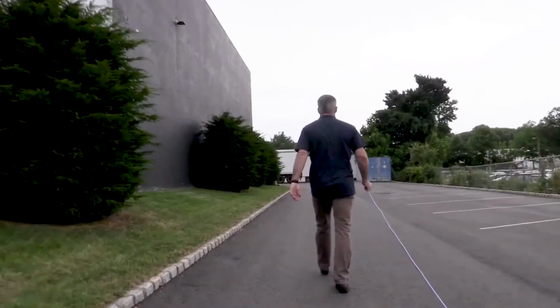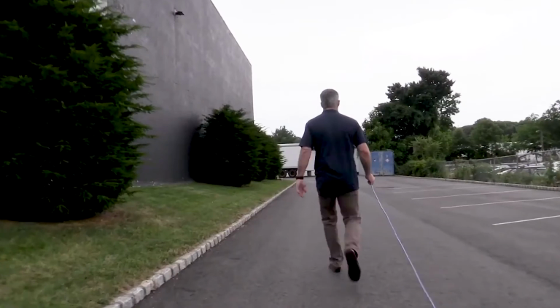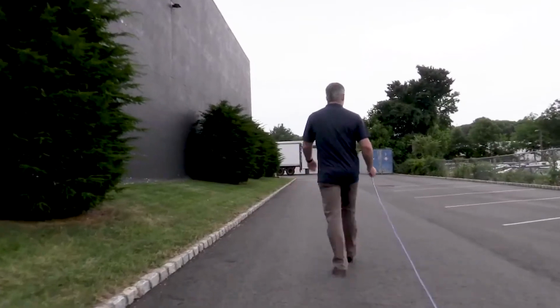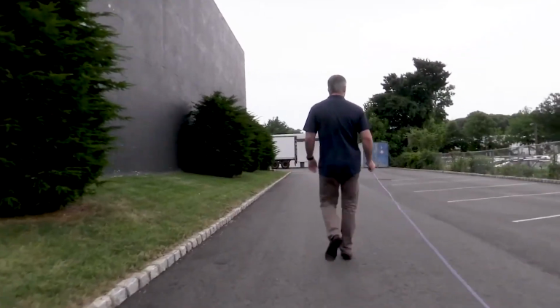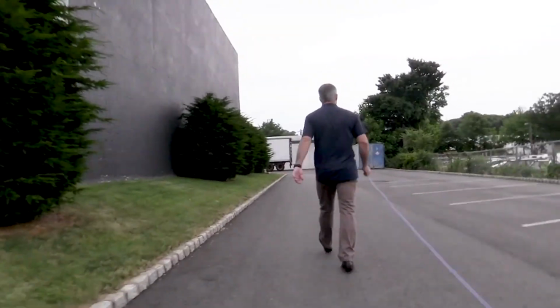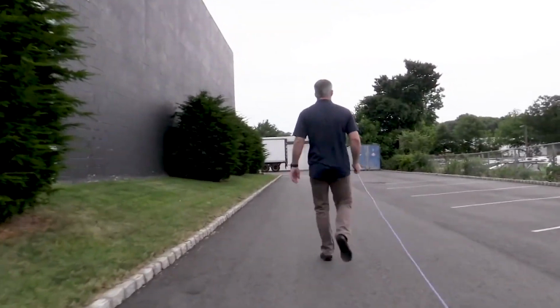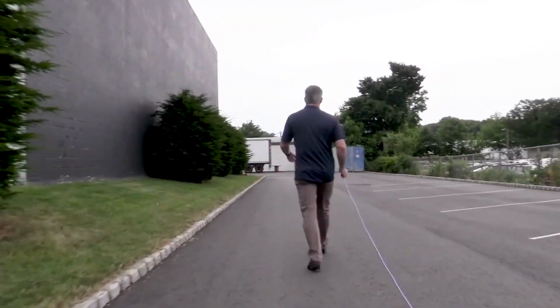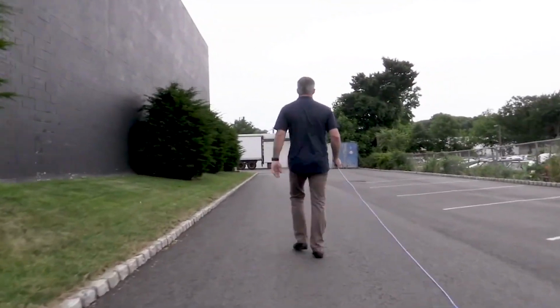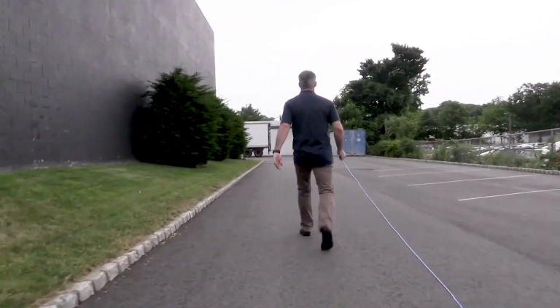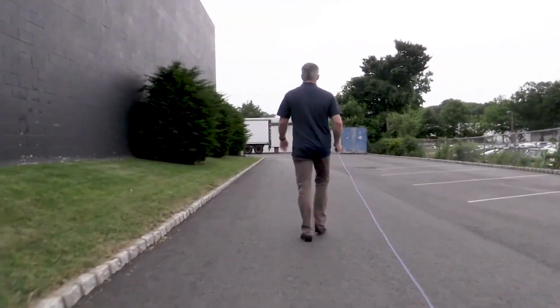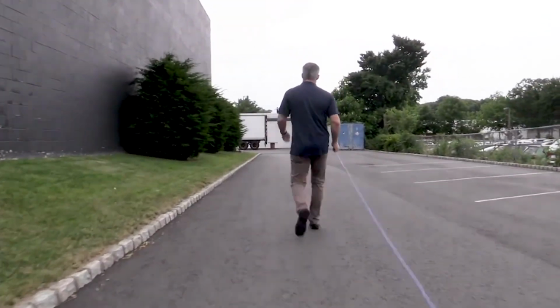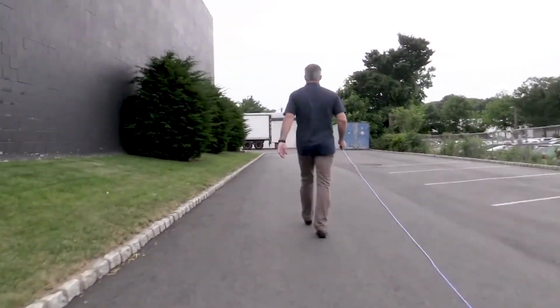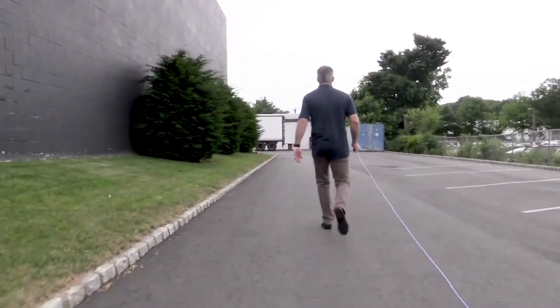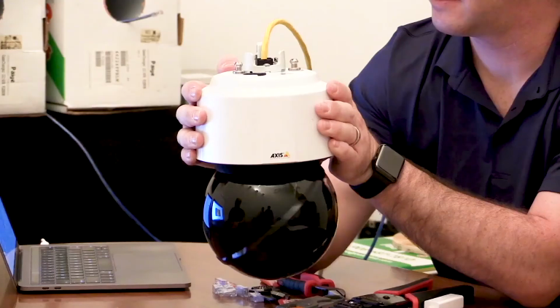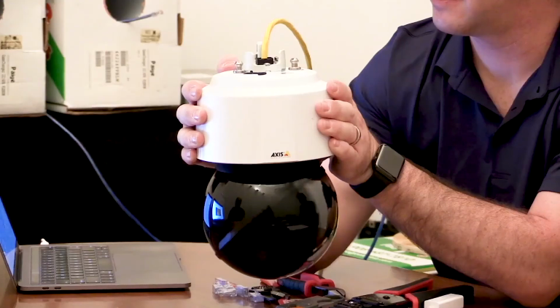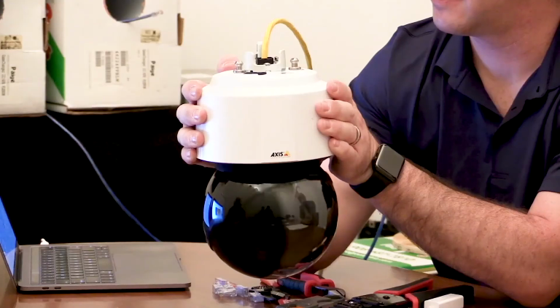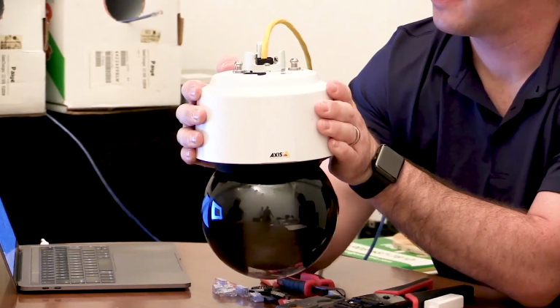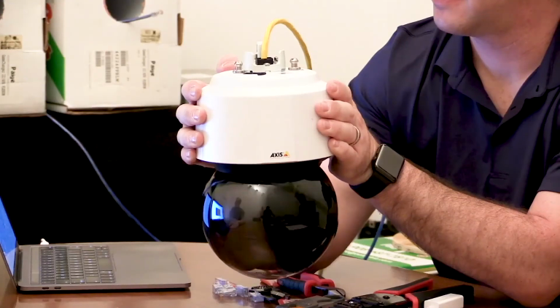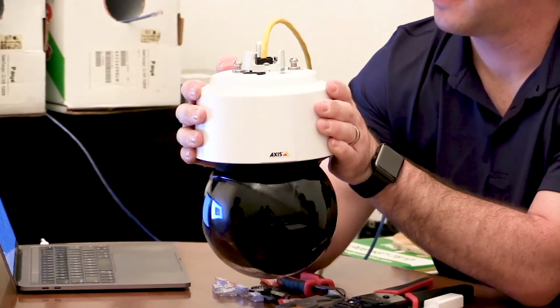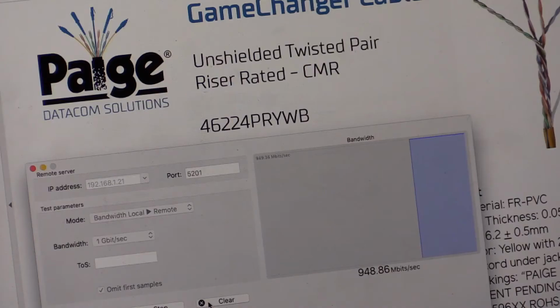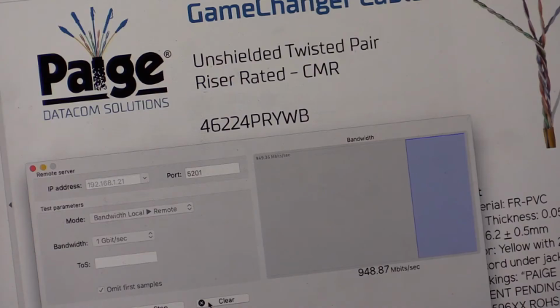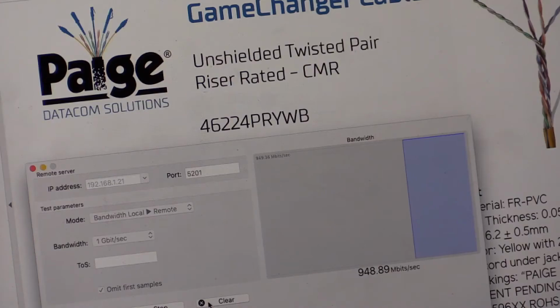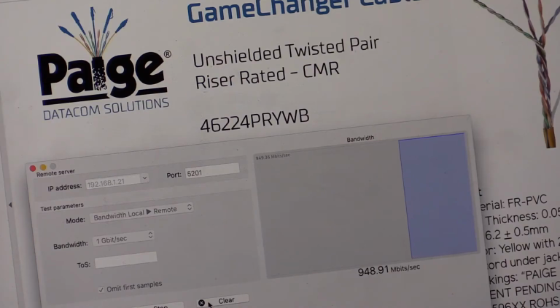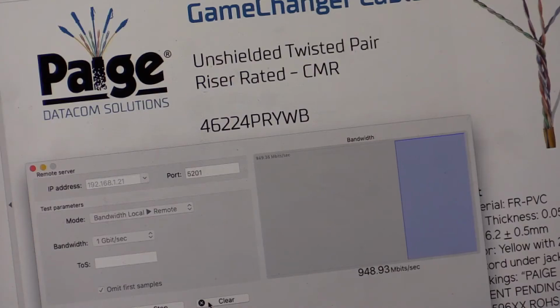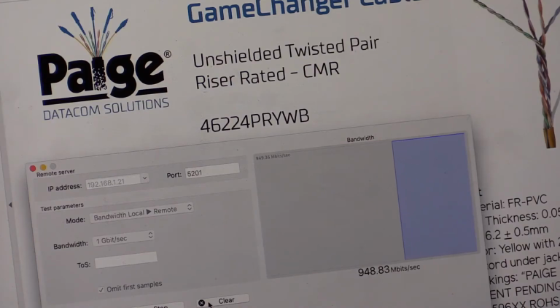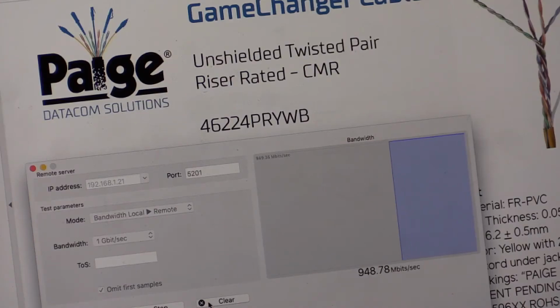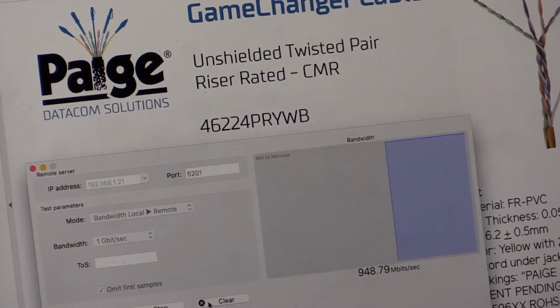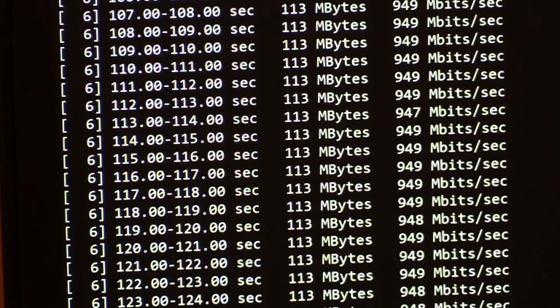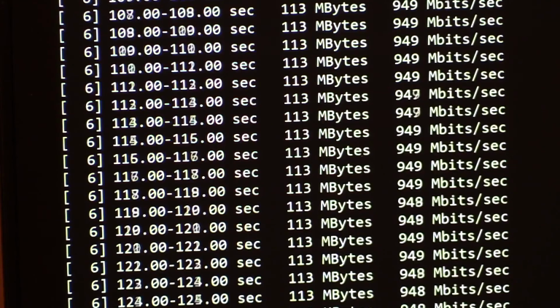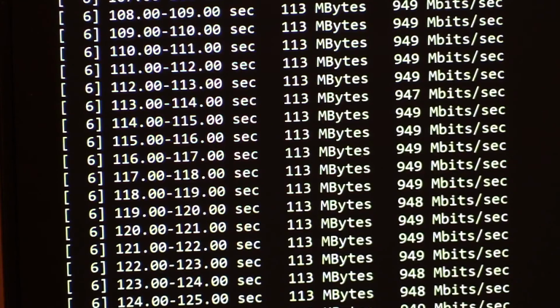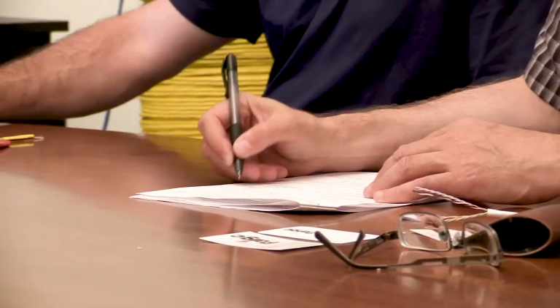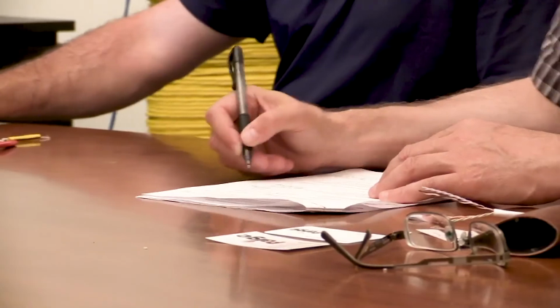If you're ready to go the distance, come to pagedatacom.com/GameChanger. Thank you.